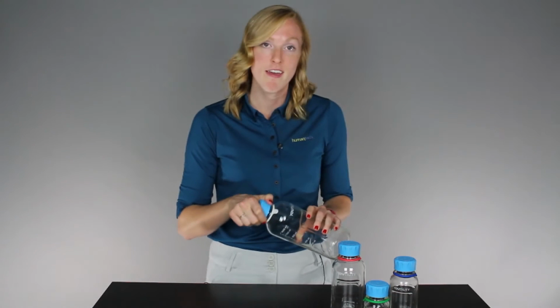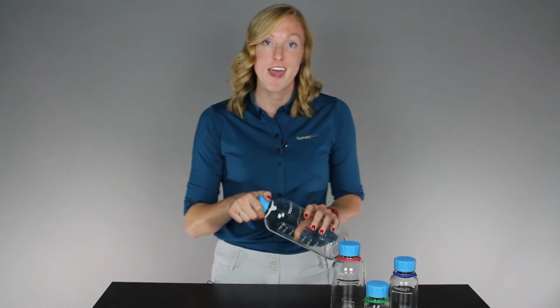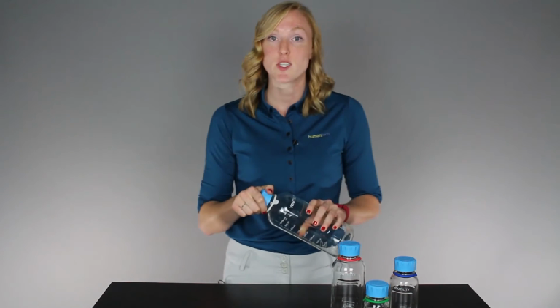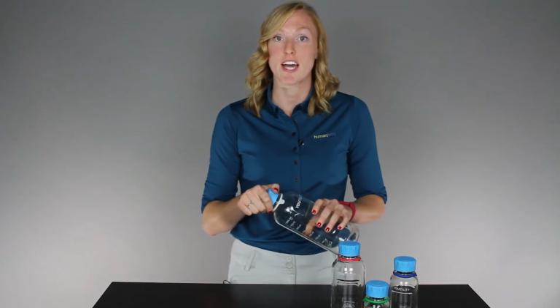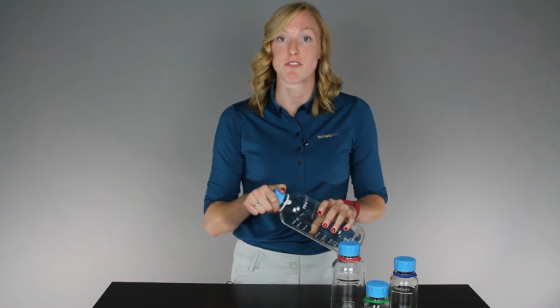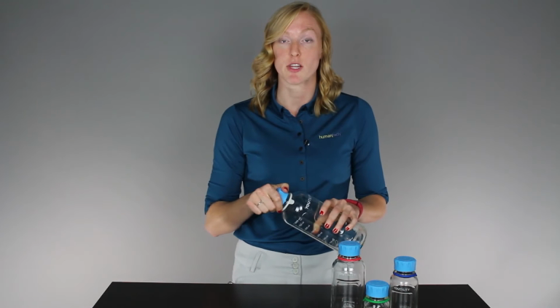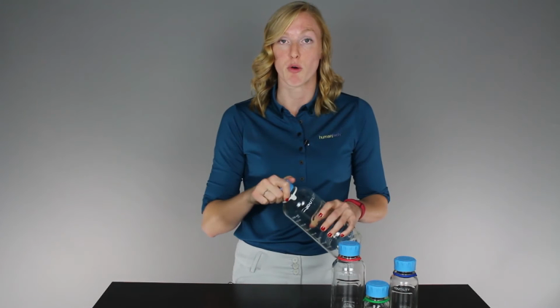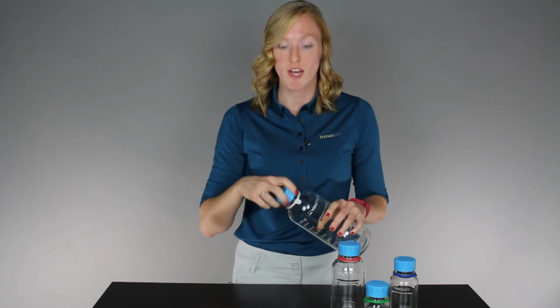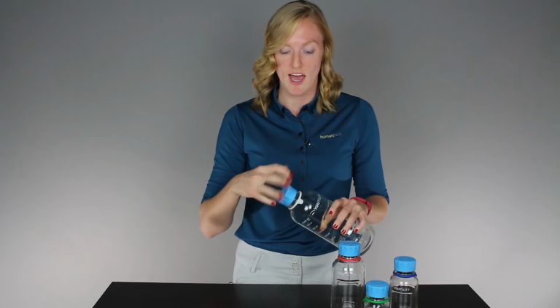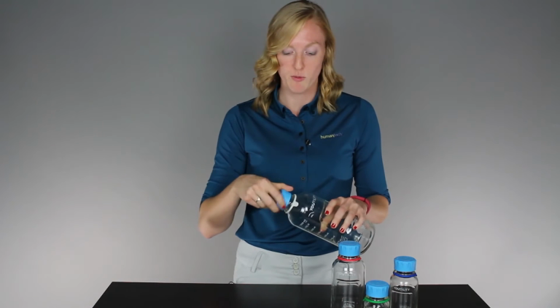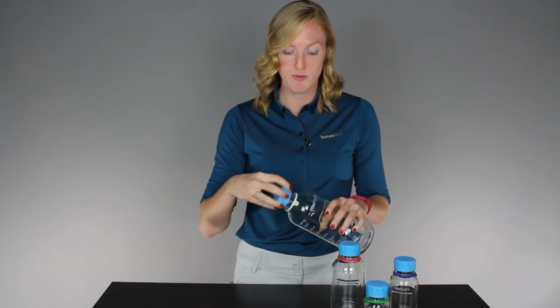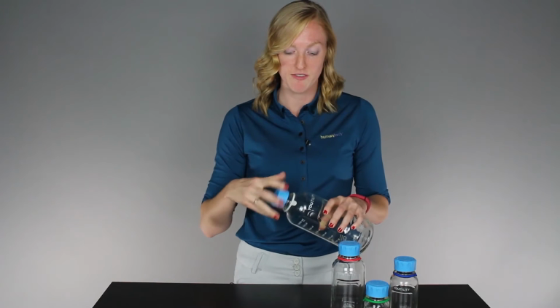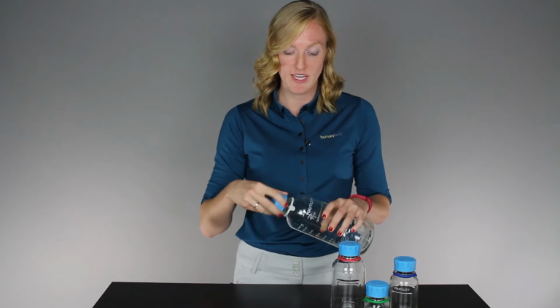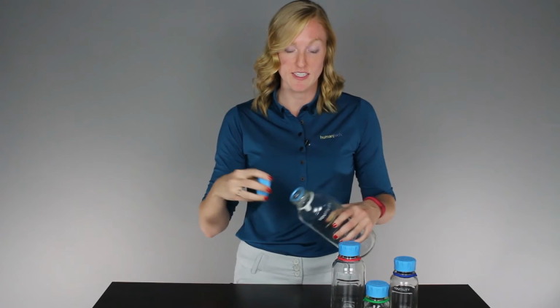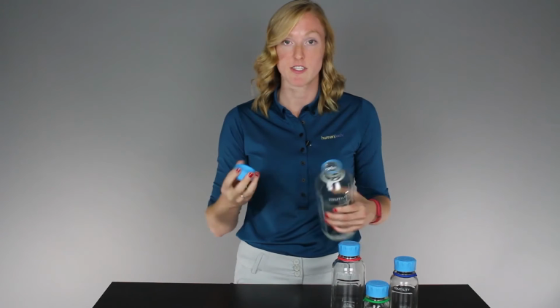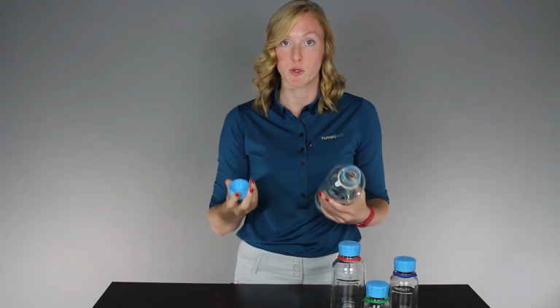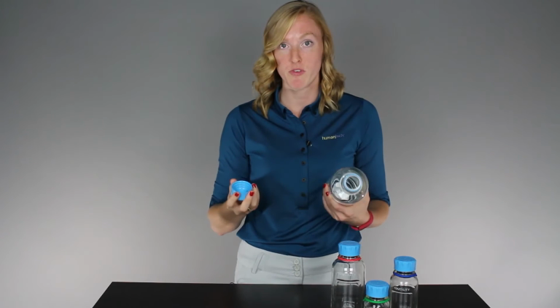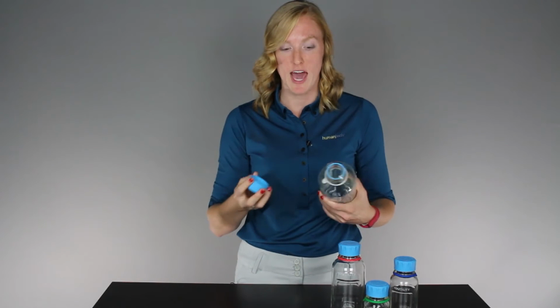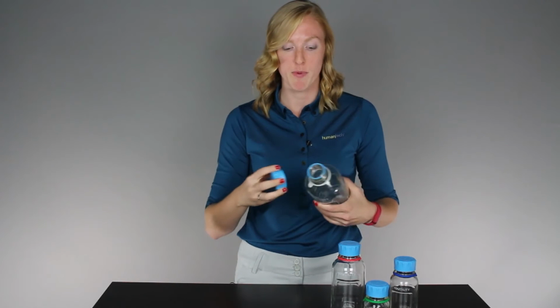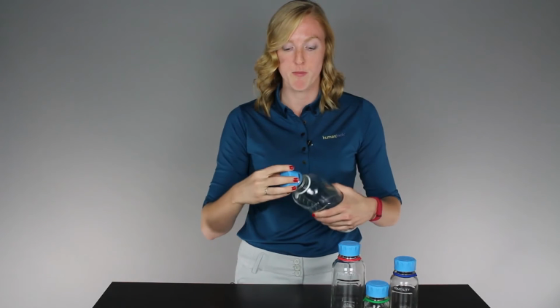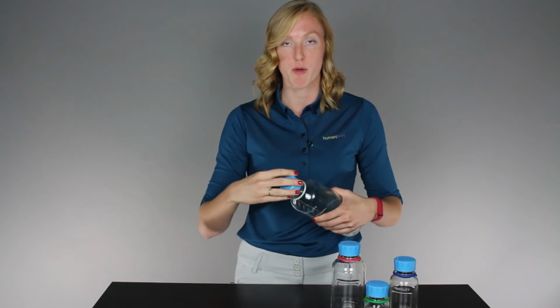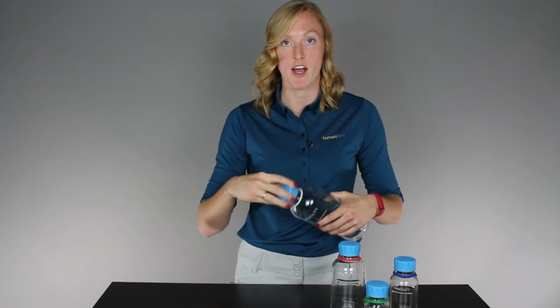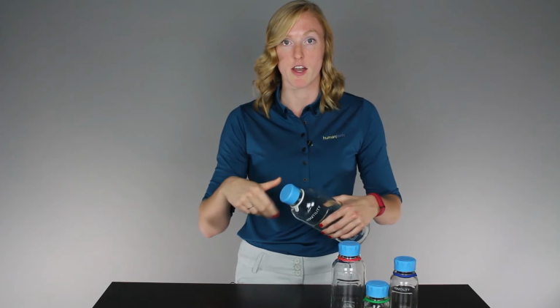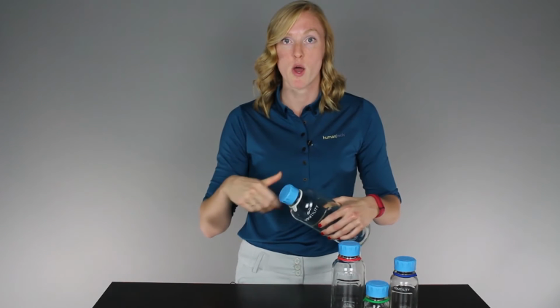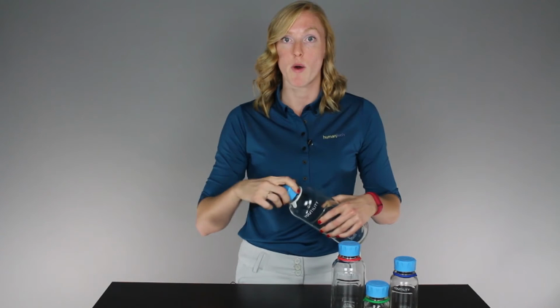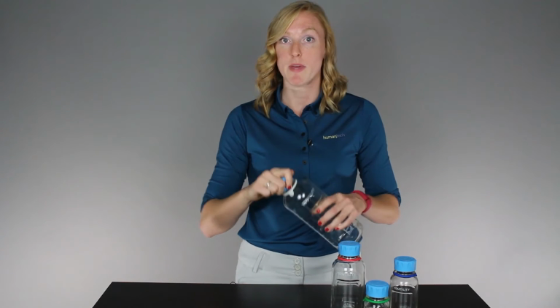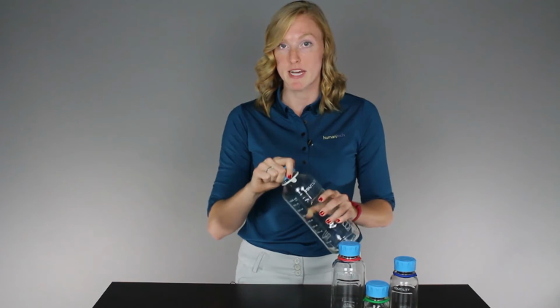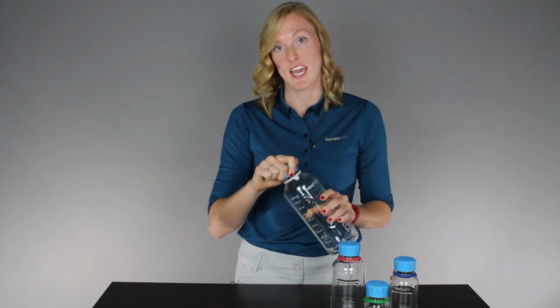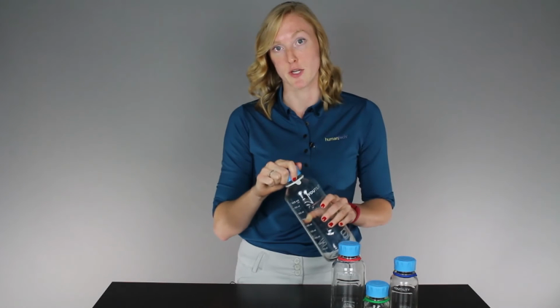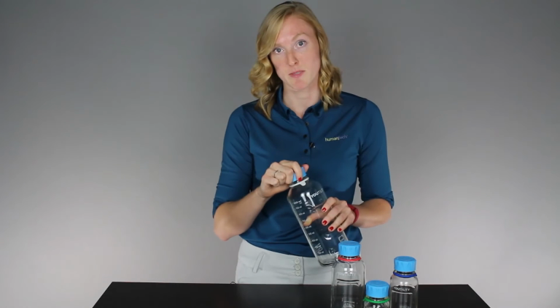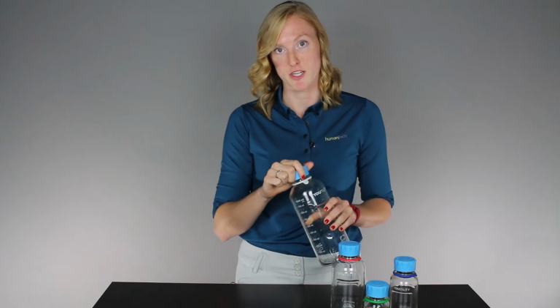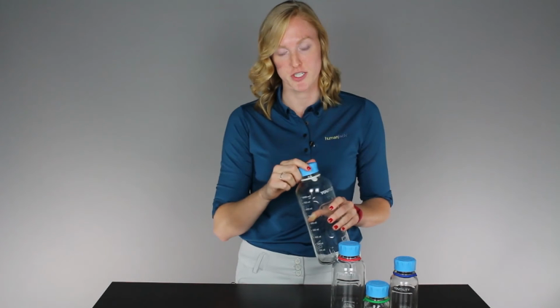It also has a very low thread count, which makes it easy to remove the cap and put it back on while minimizing hand and wrist postures.